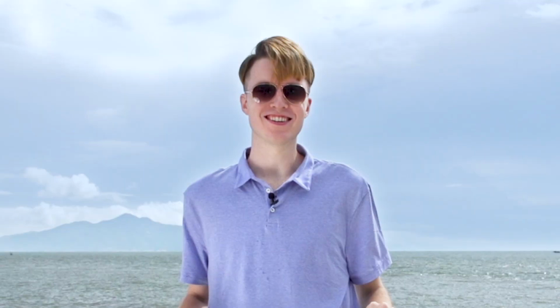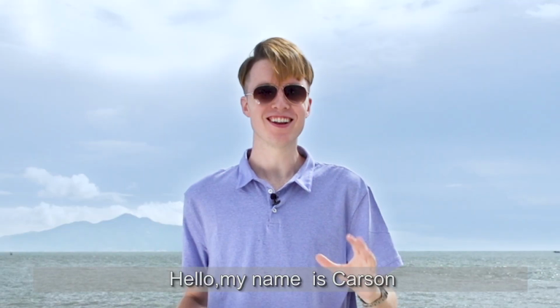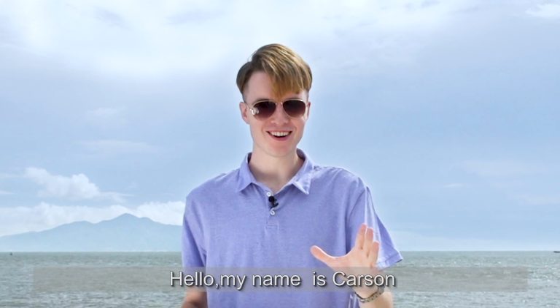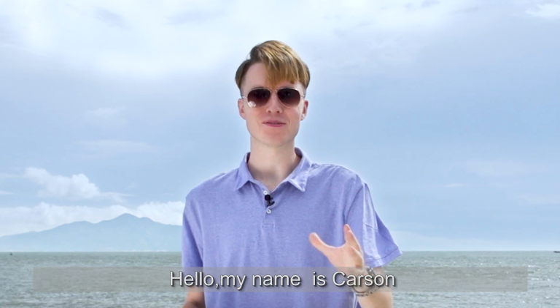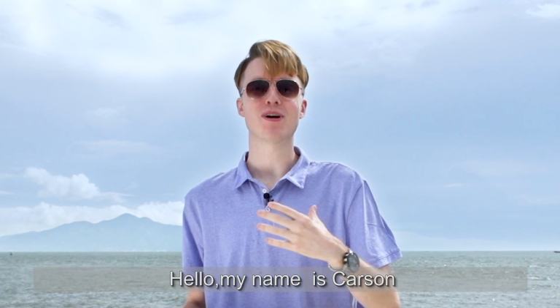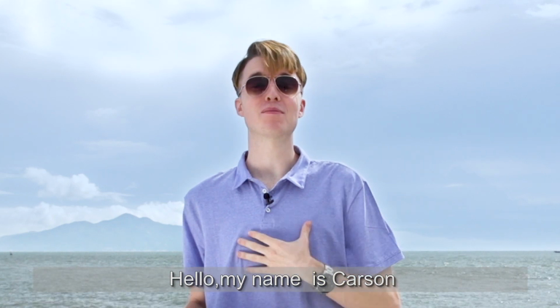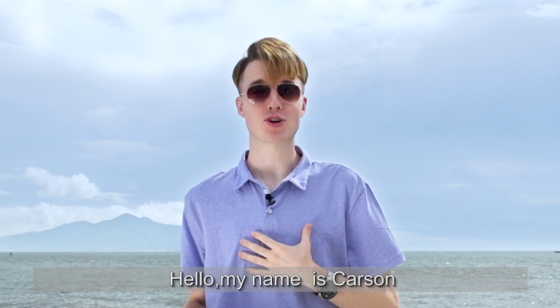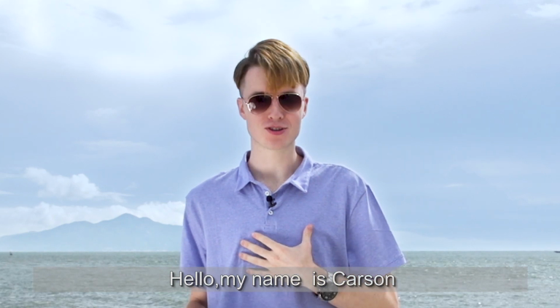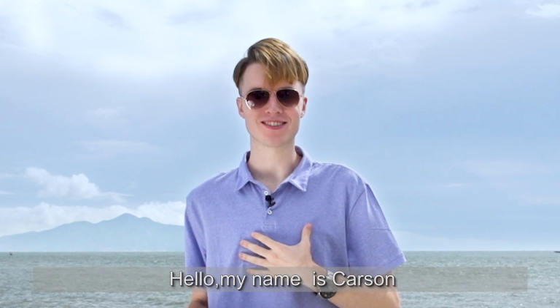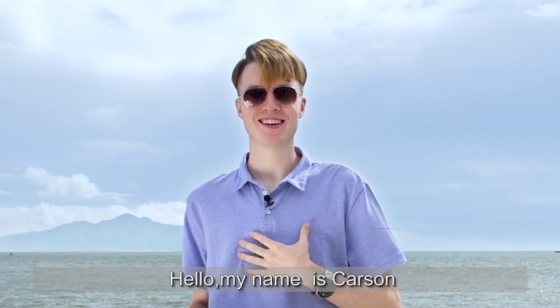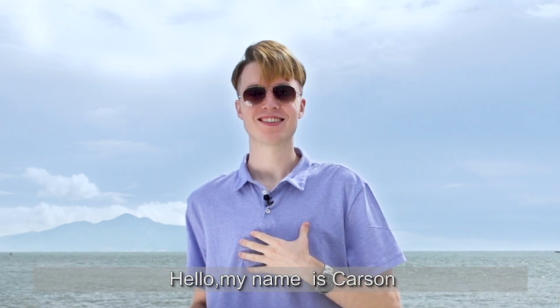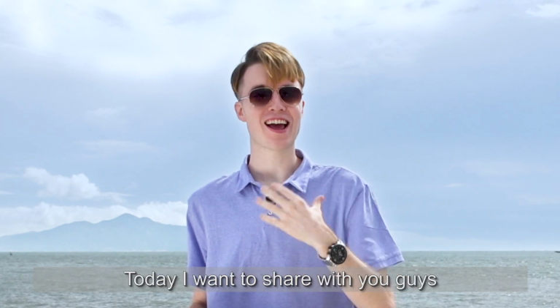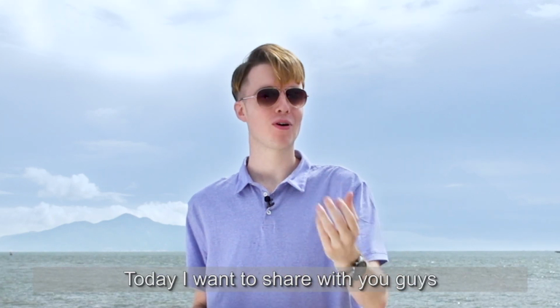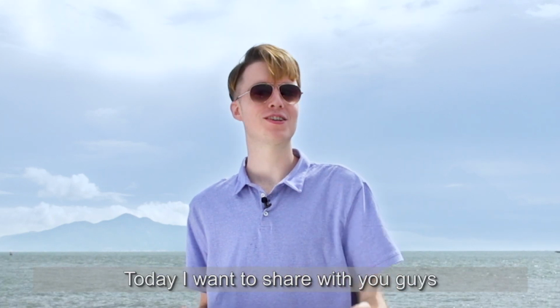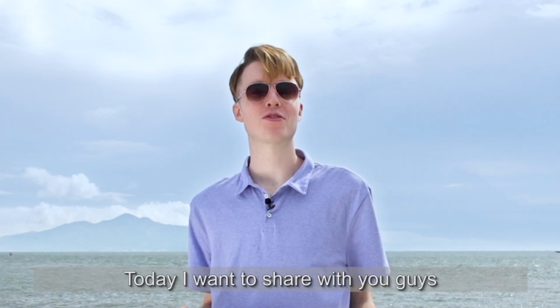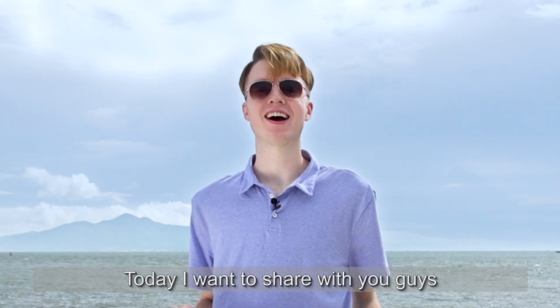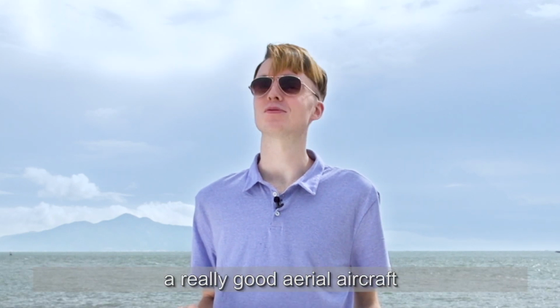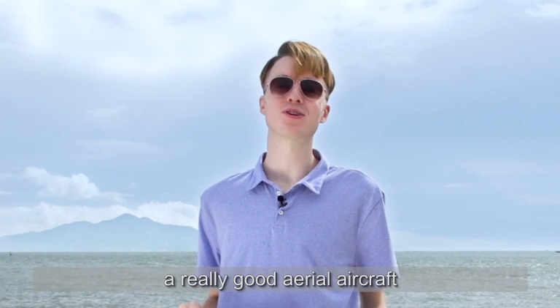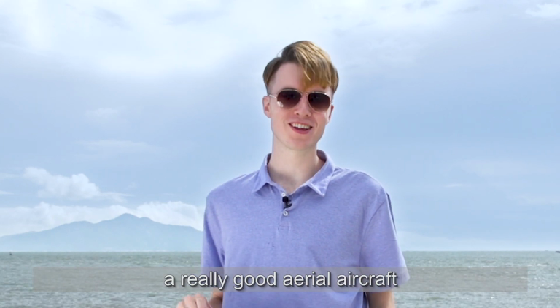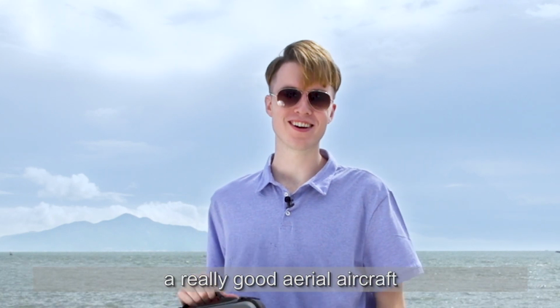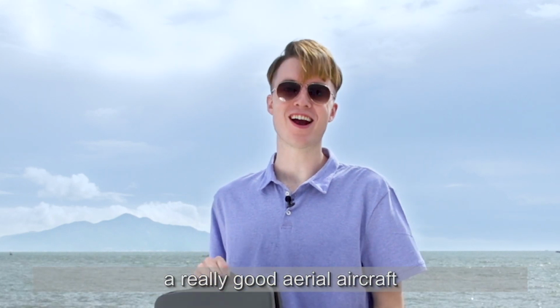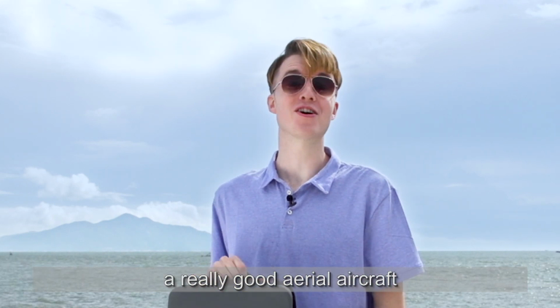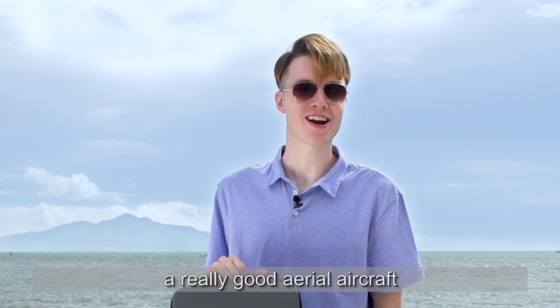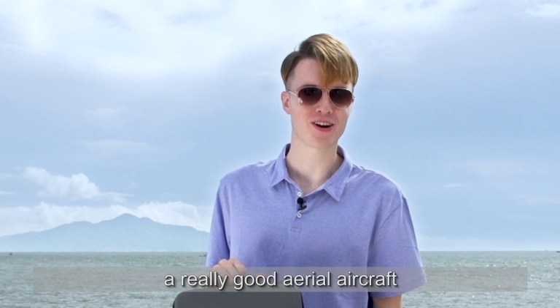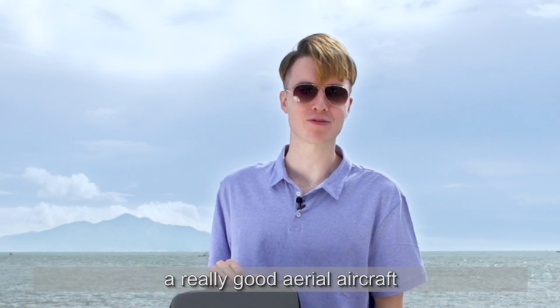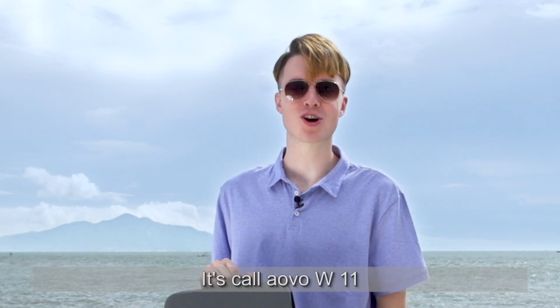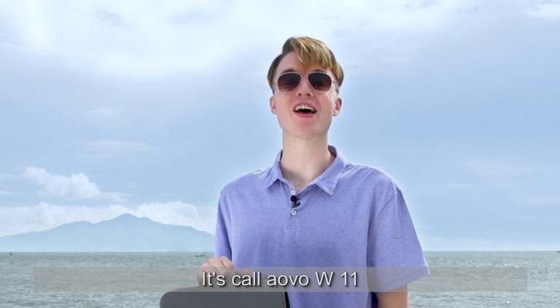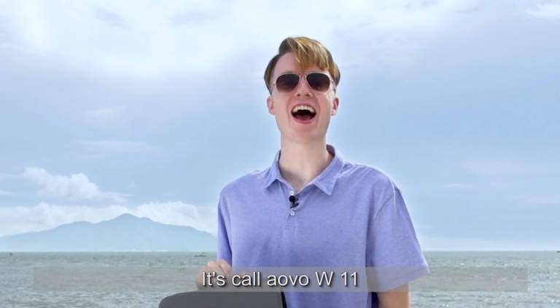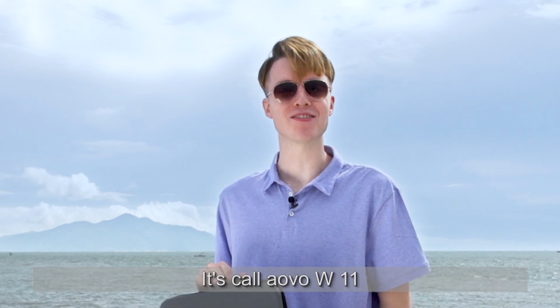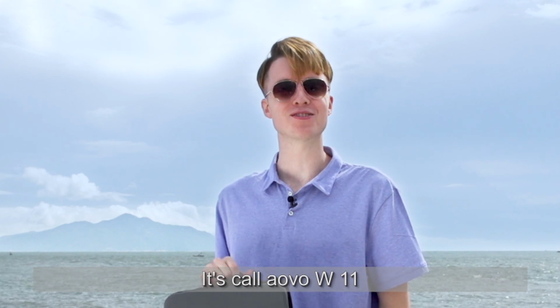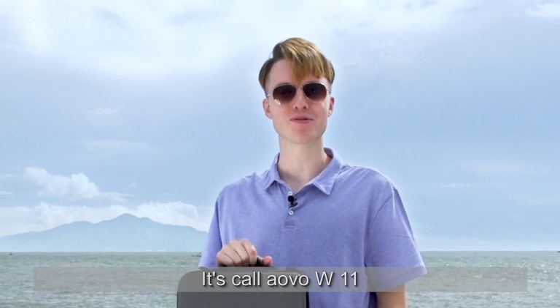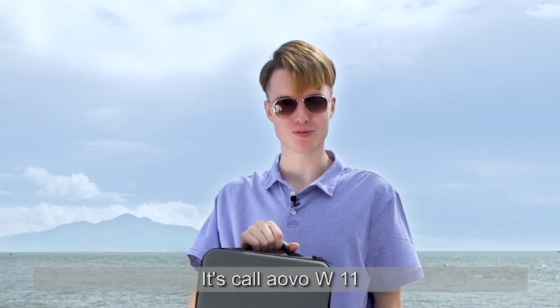Hello, my name is Carson. Today I want to share with you guys a really good aerial aircraft. It's called AVO W11.